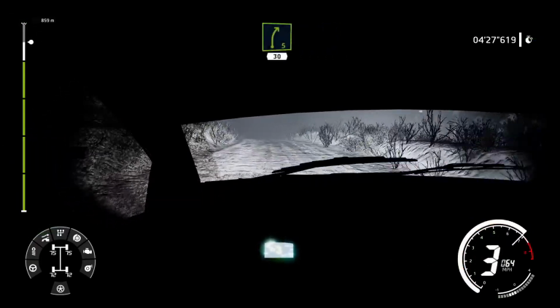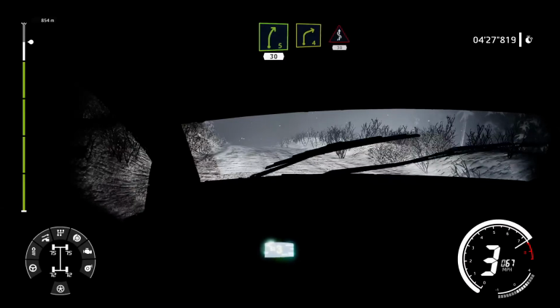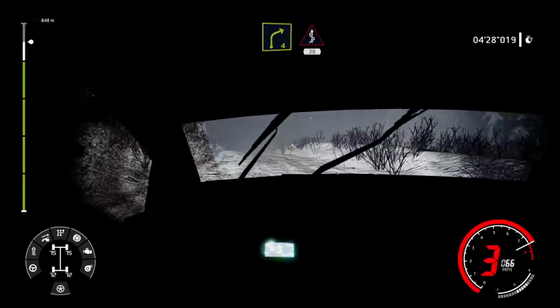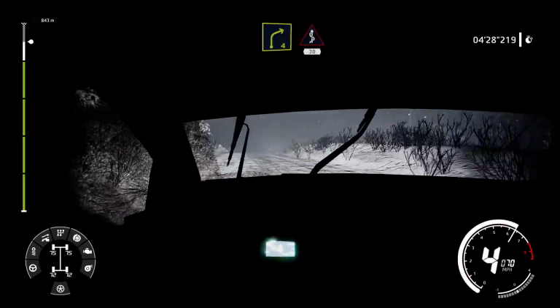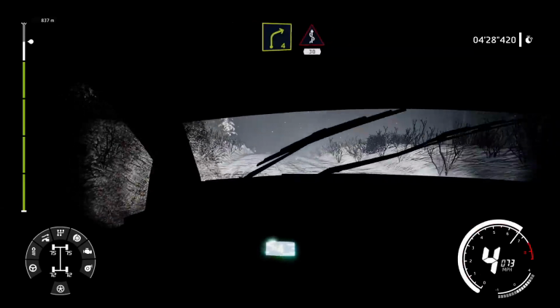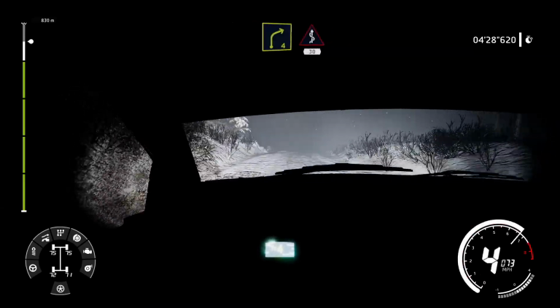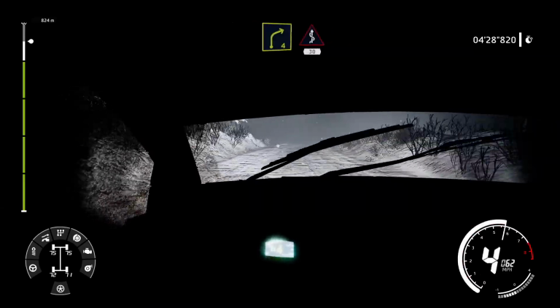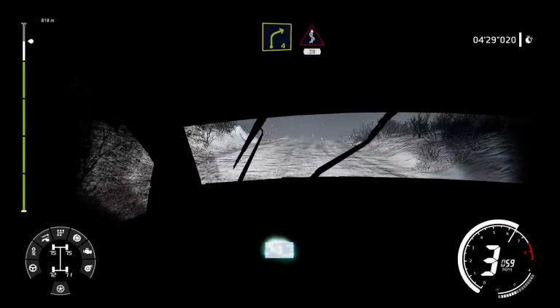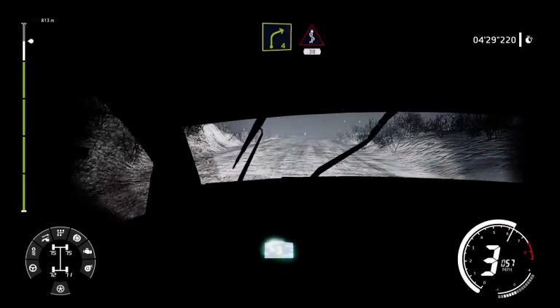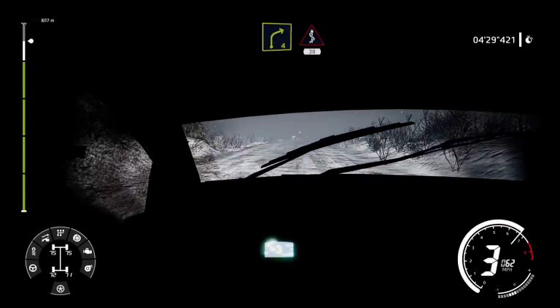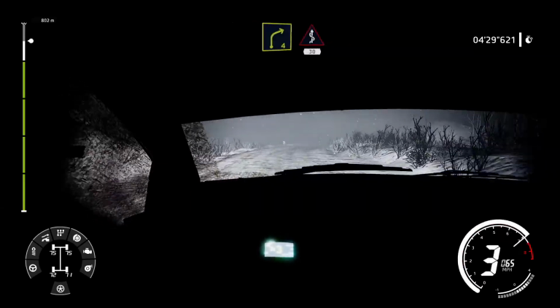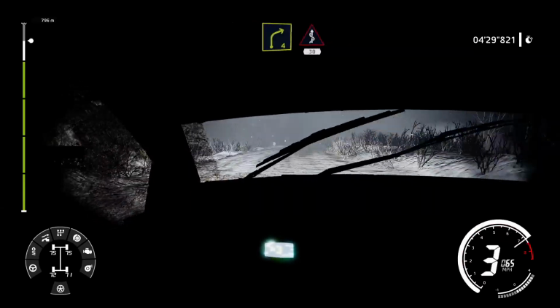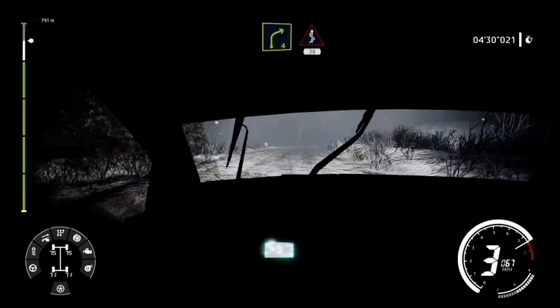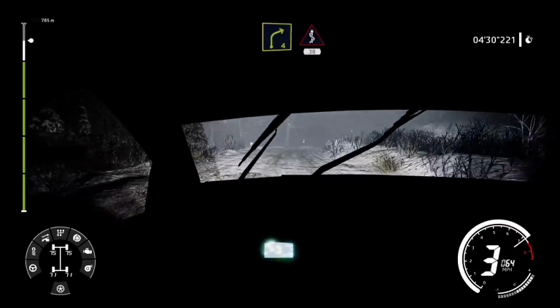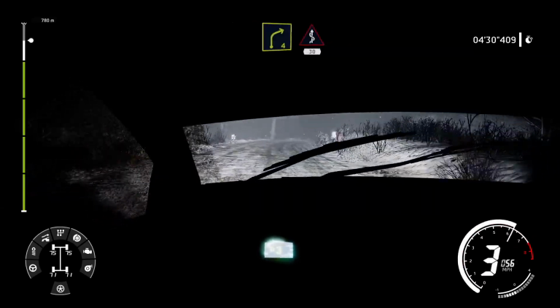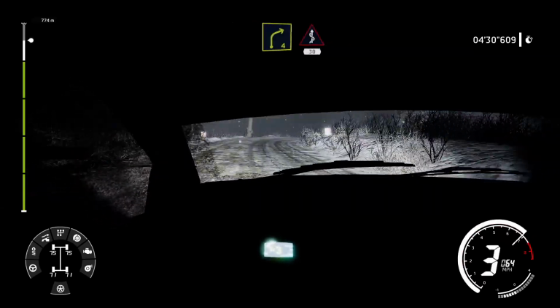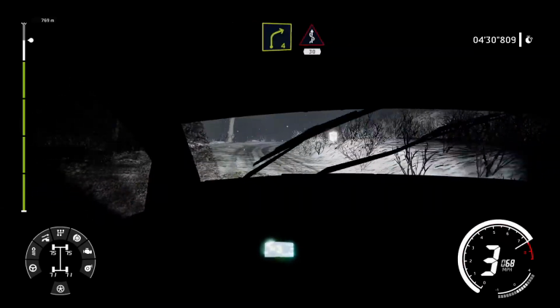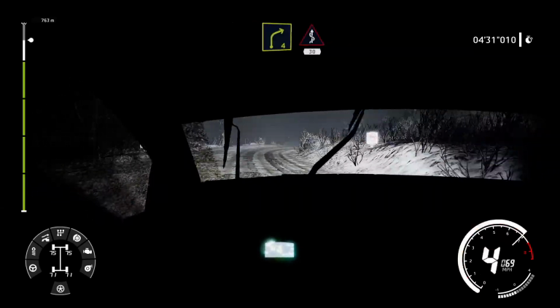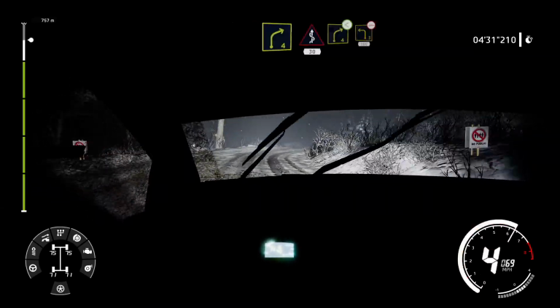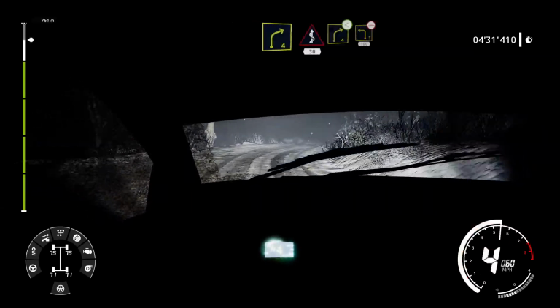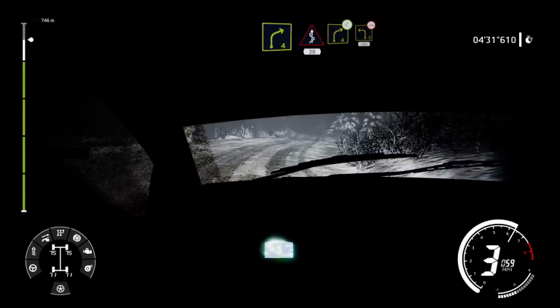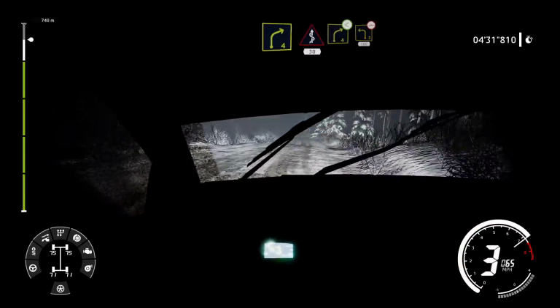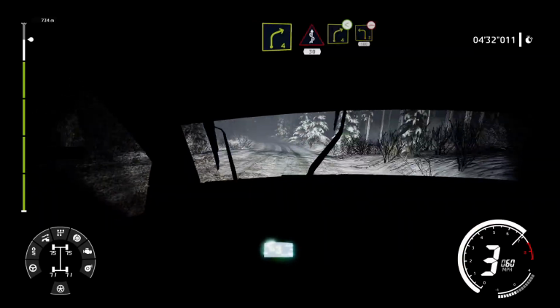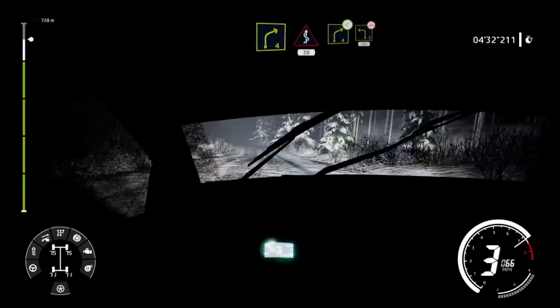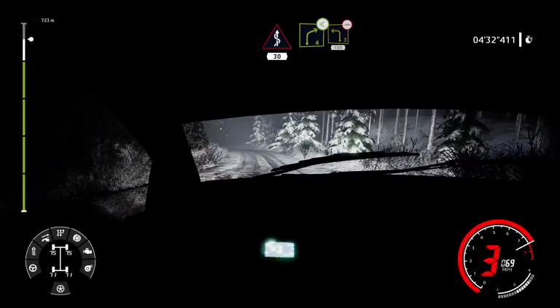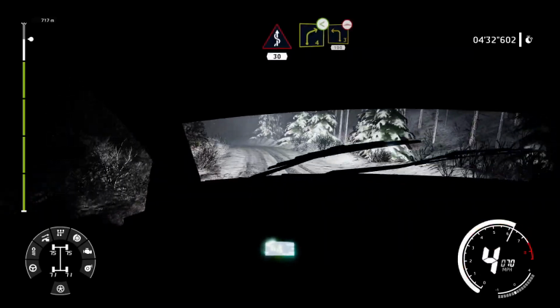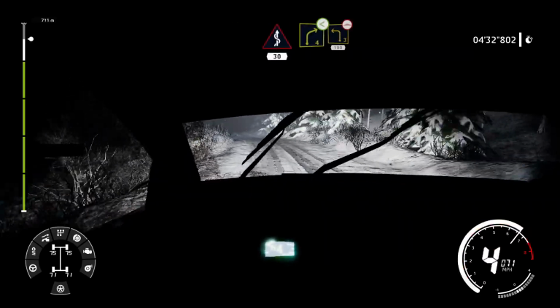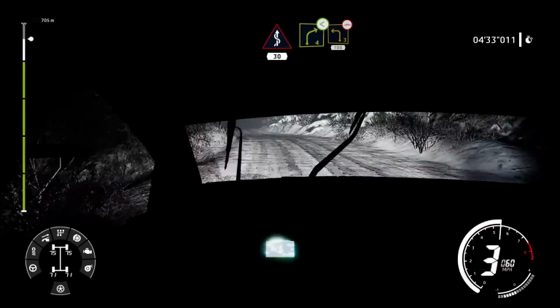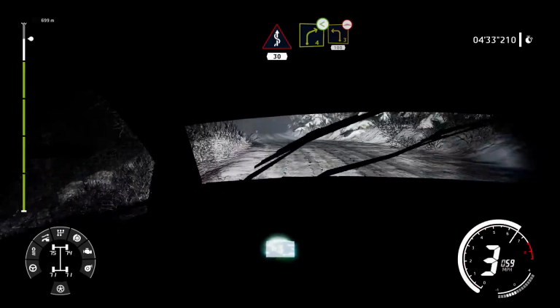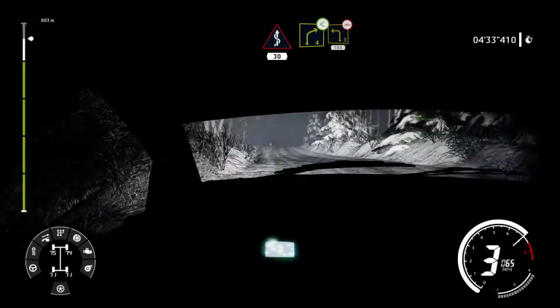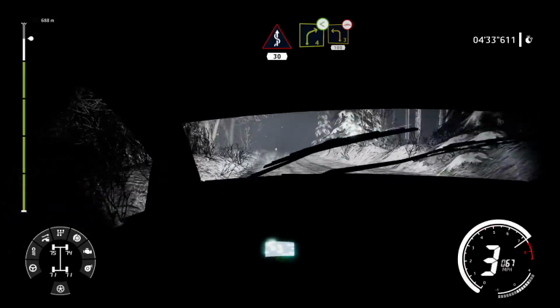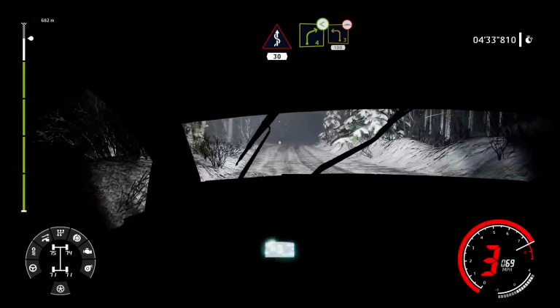Right 4 into kinks, 30. Right 4 opens into left 3, 100. Bumpy.